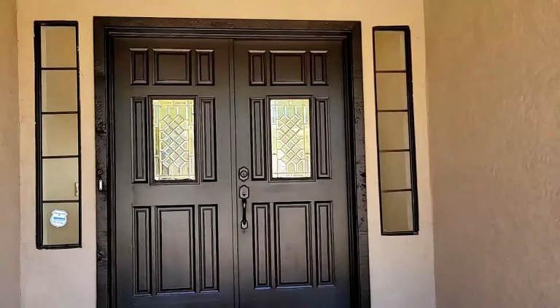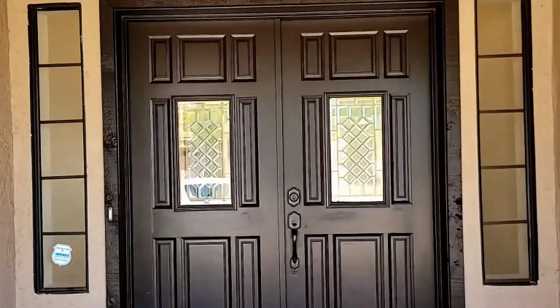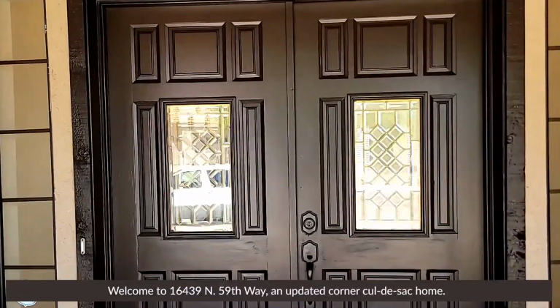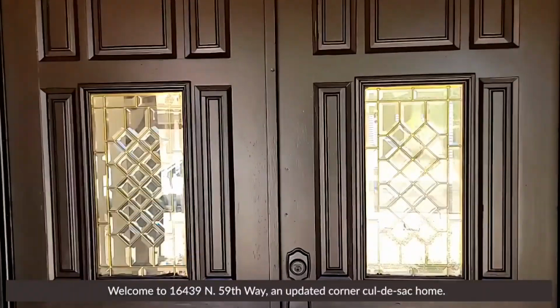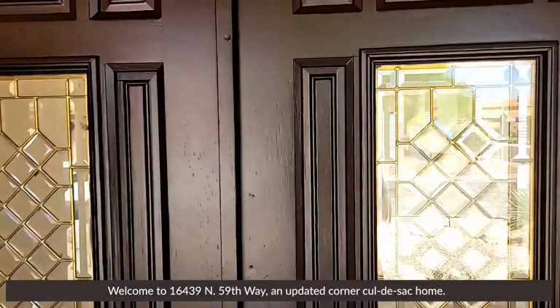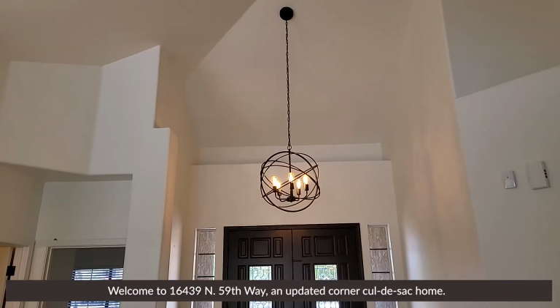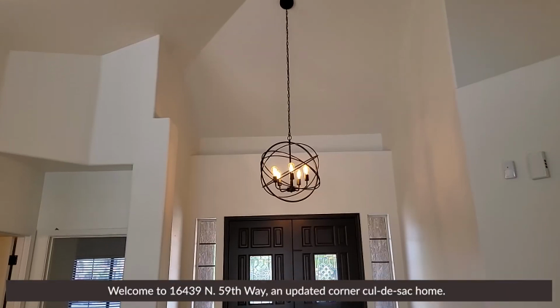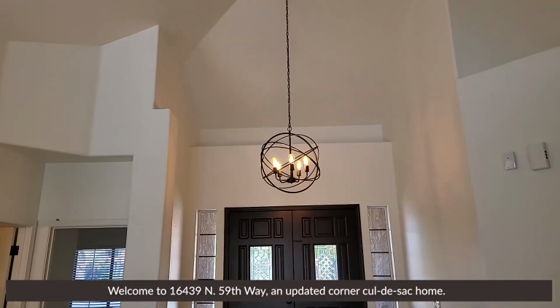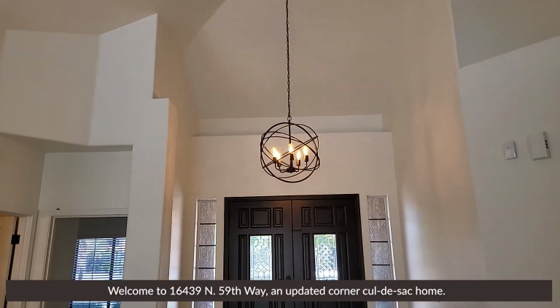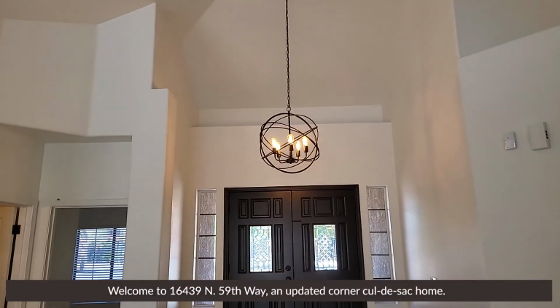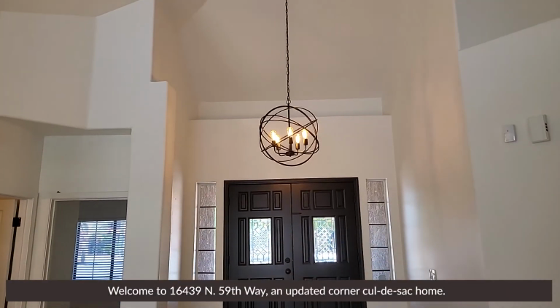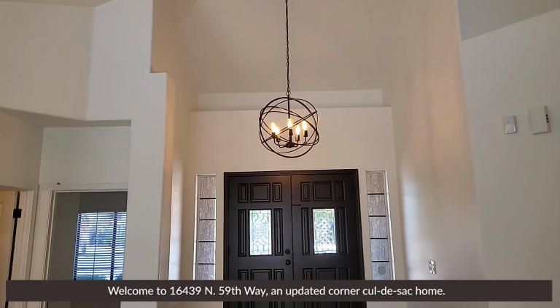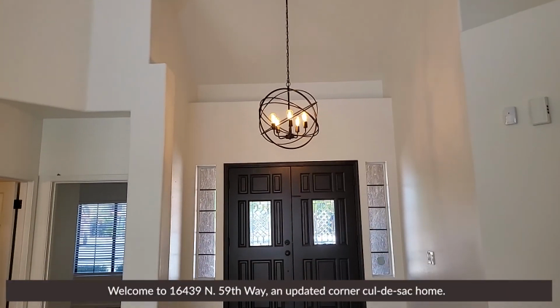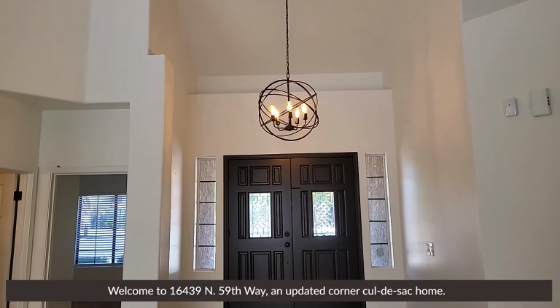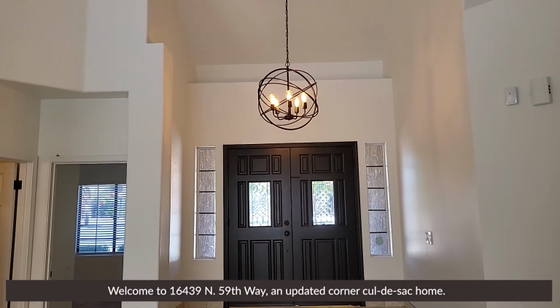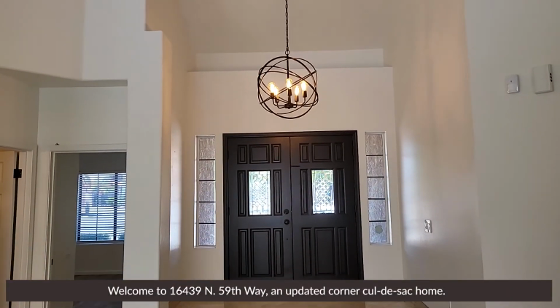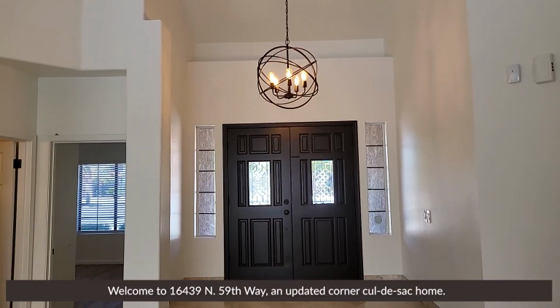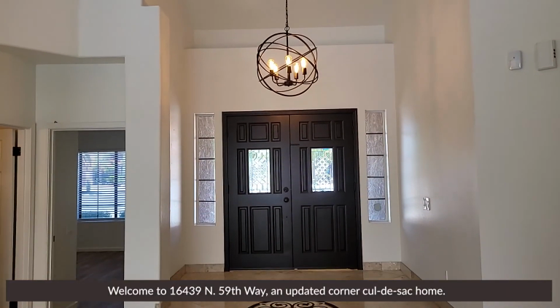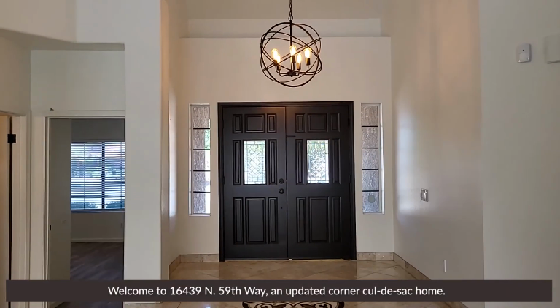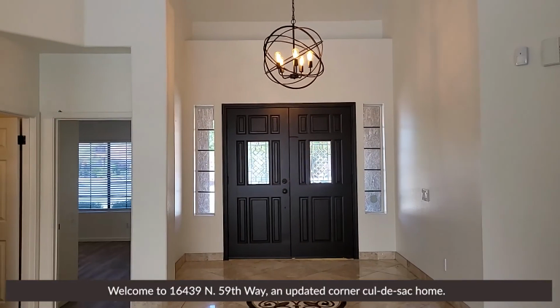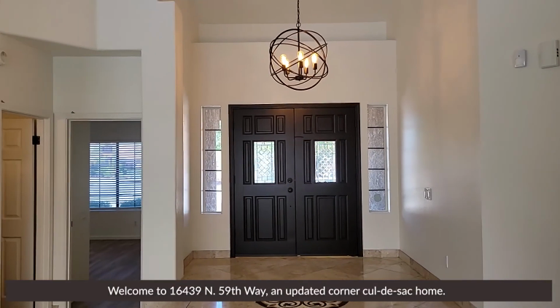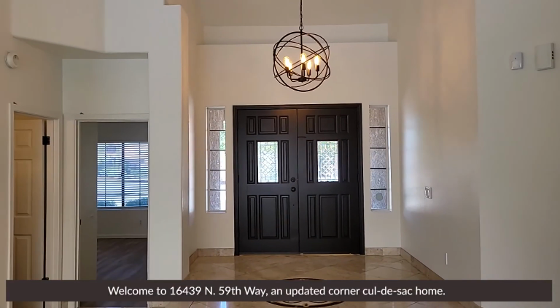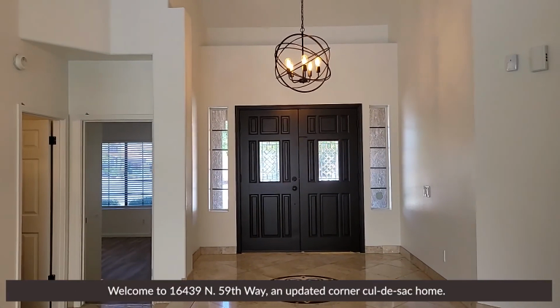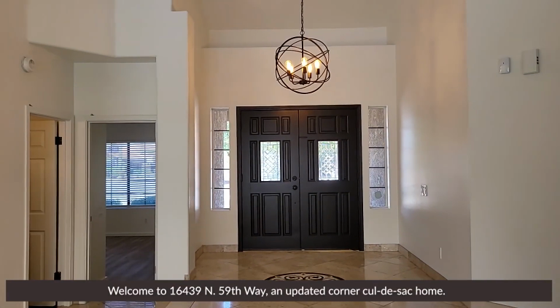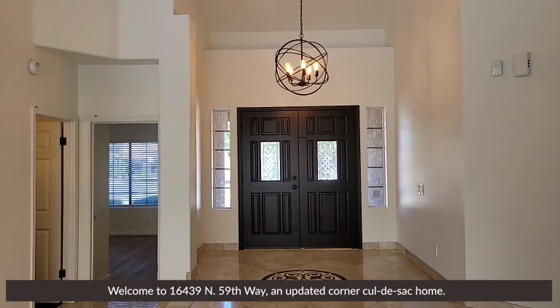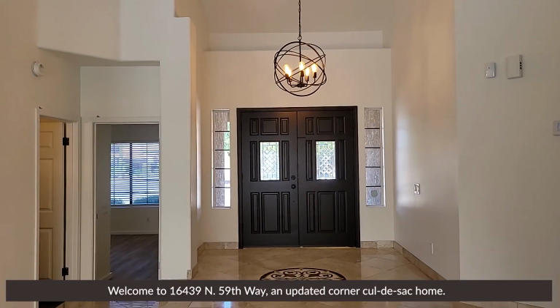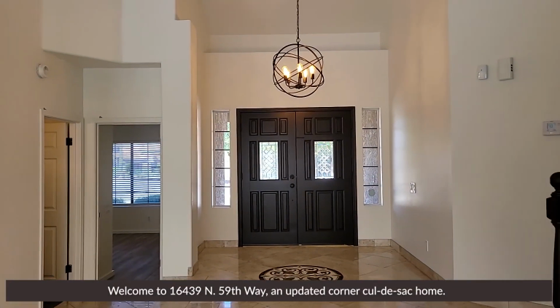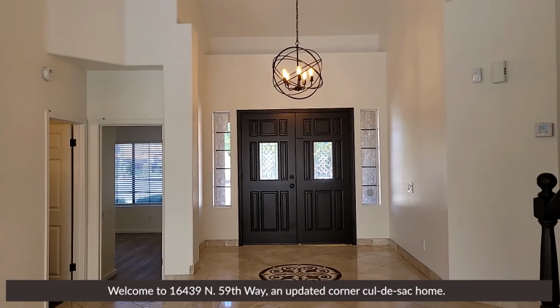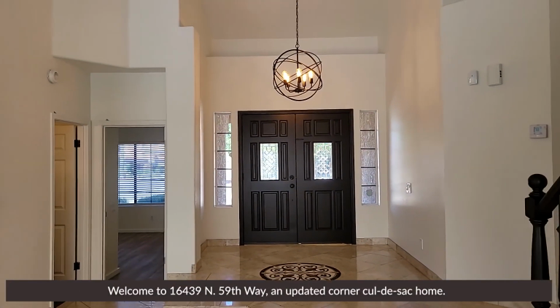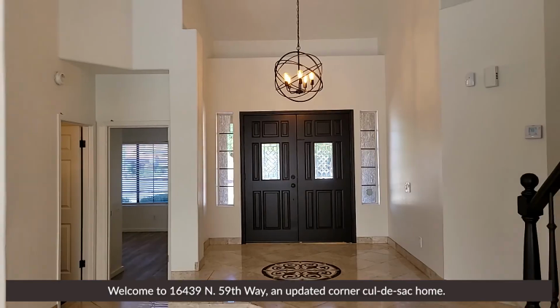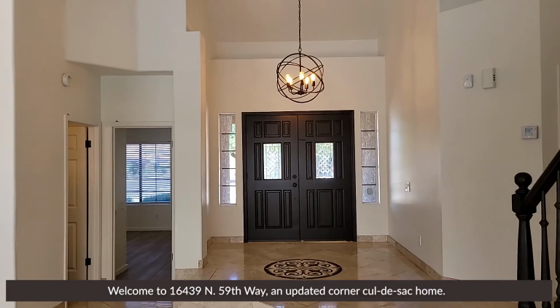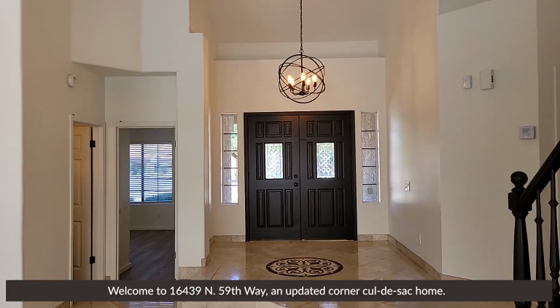Welcome to 16439 North 59th Way, an updated corner cul-de-sac home.